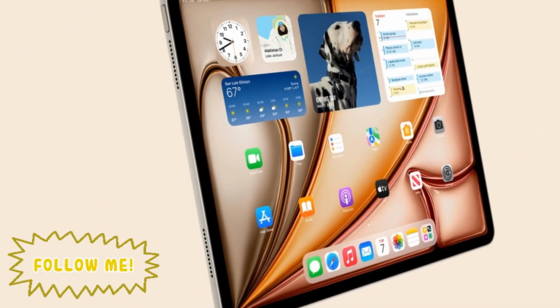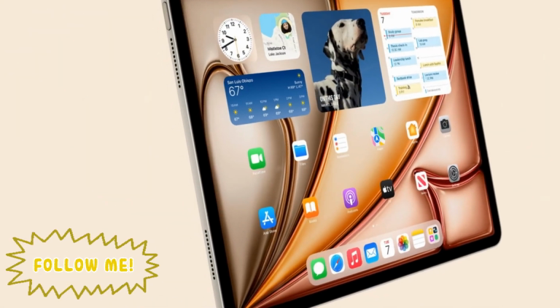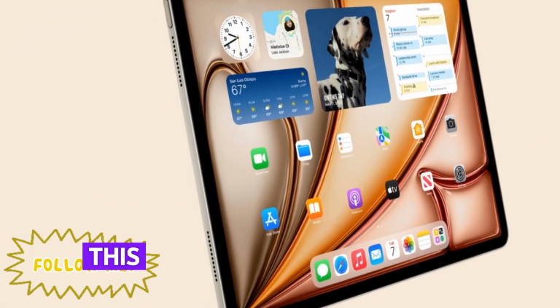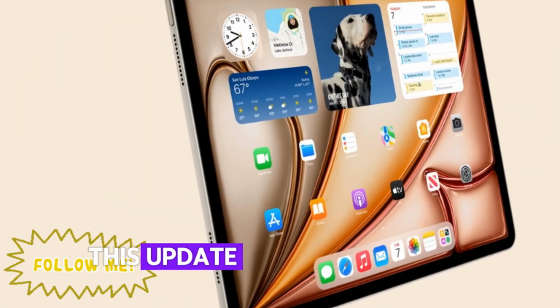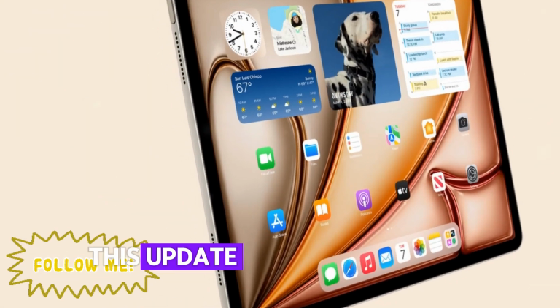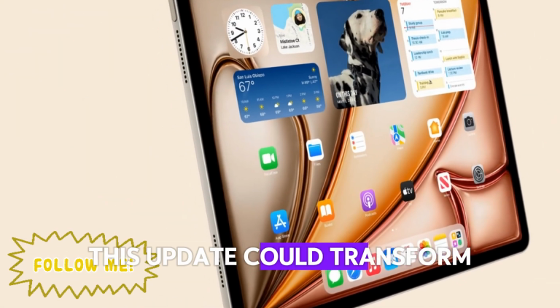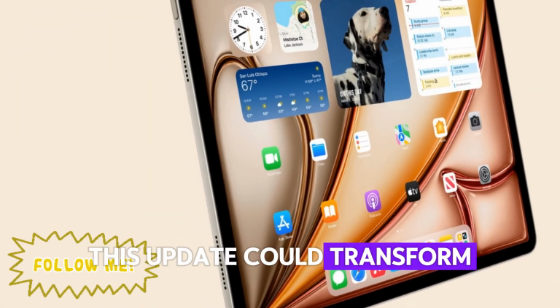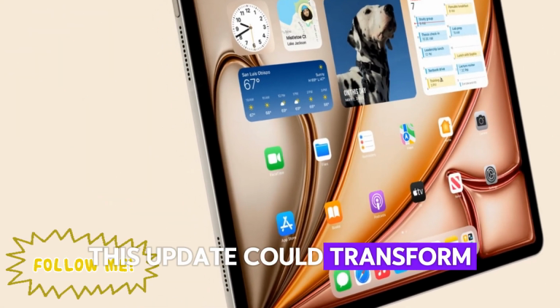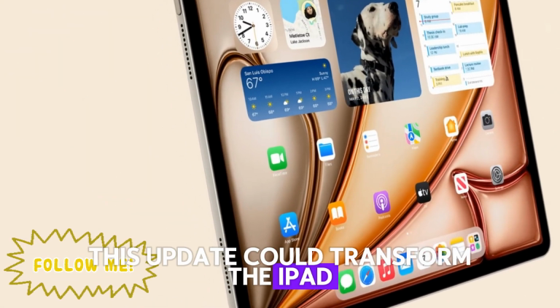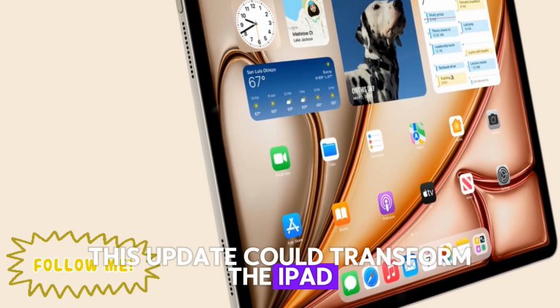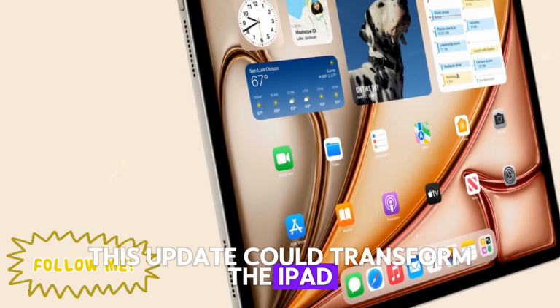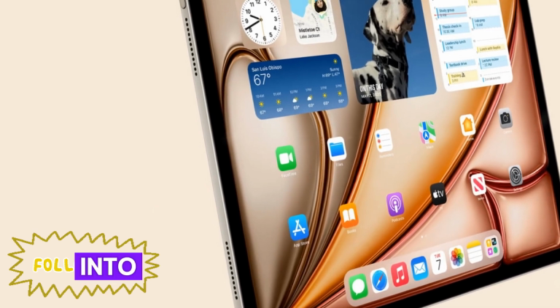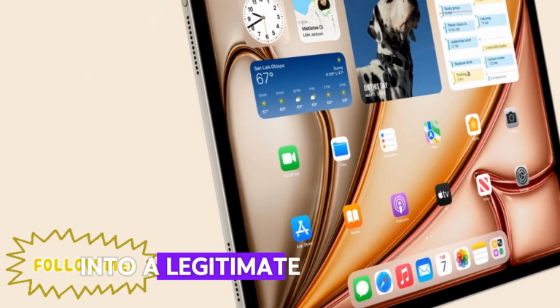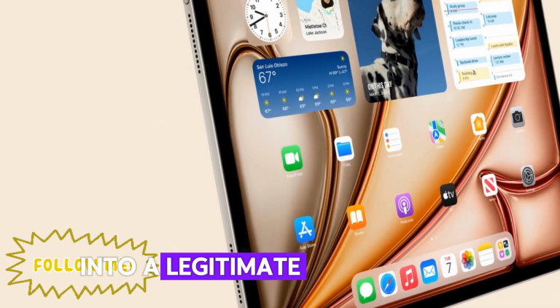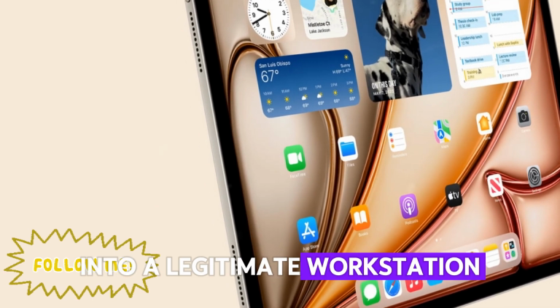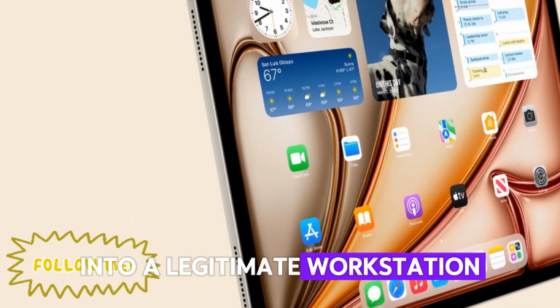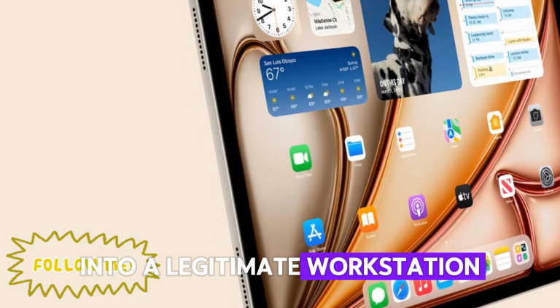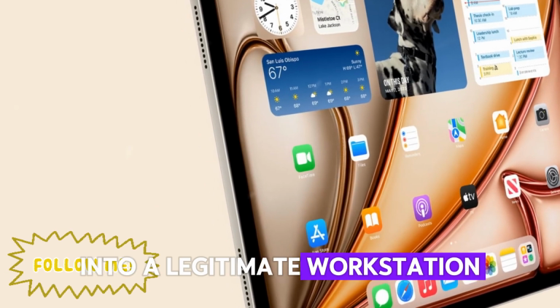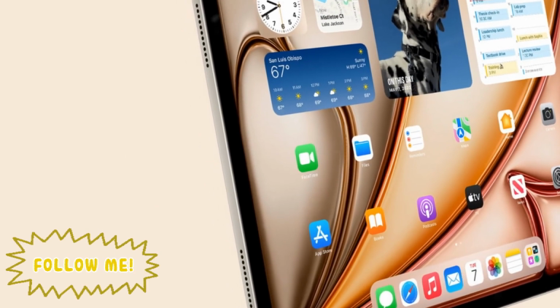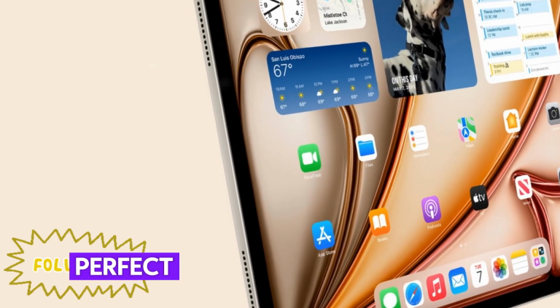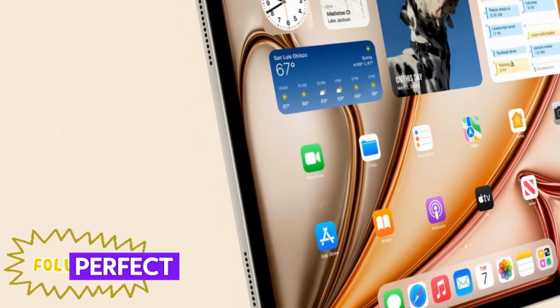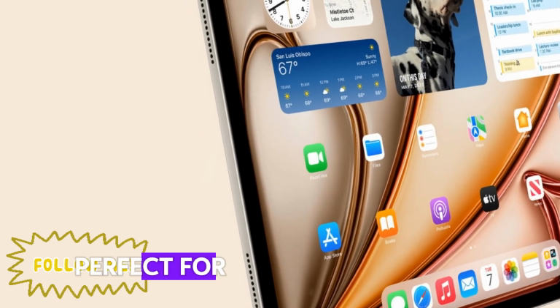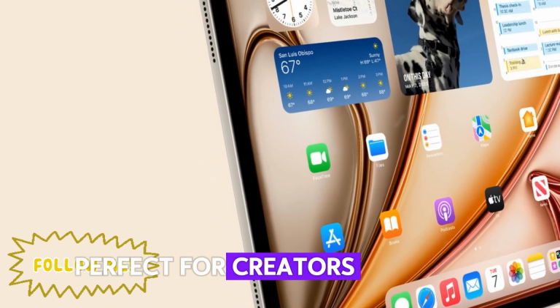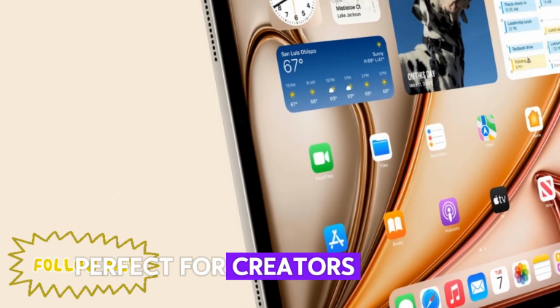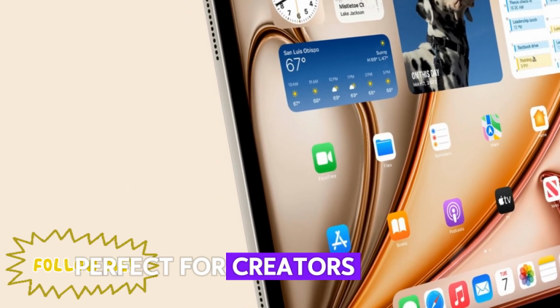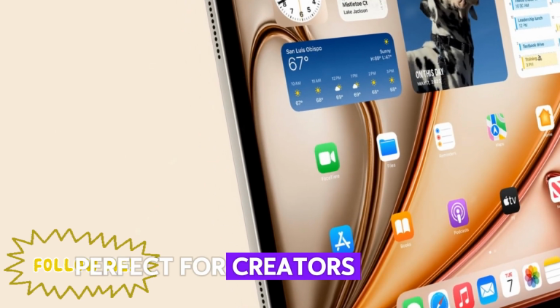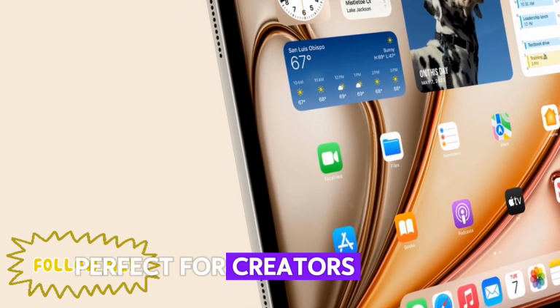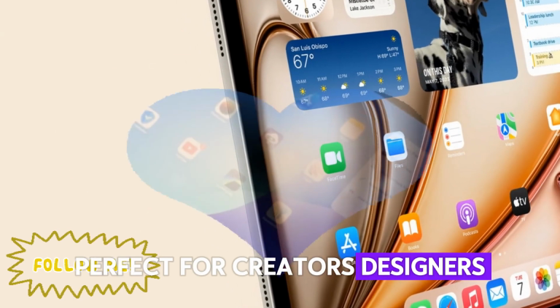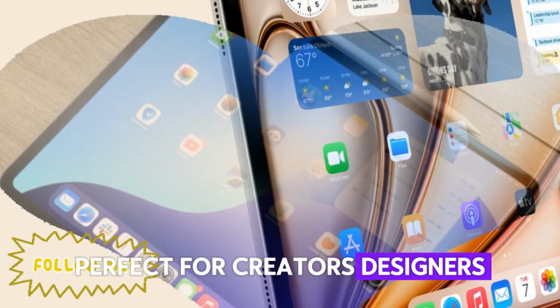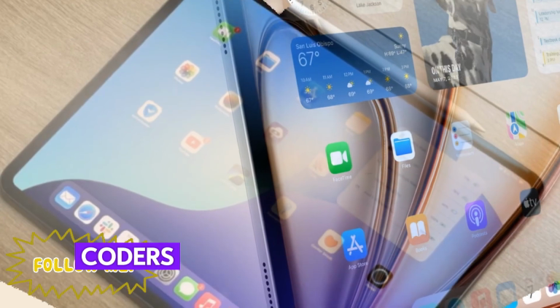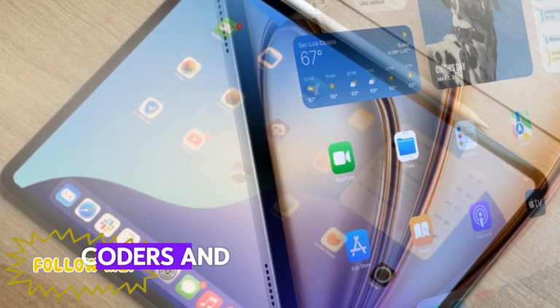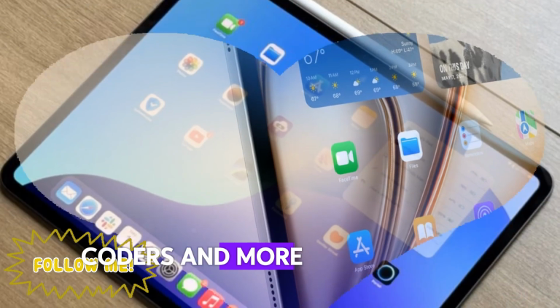With universal app development between macOS and iPadOS becoming stronger, this dream is finally becoming reality. This update could transform the iPad into a legitimate workstation, perfect for creators, designers, coders, and more.